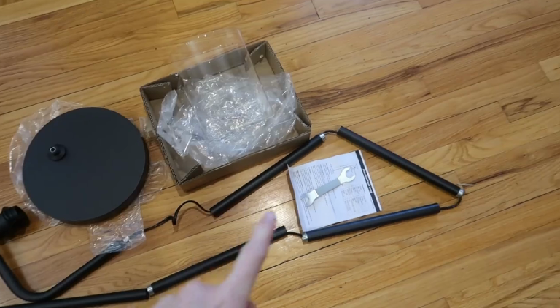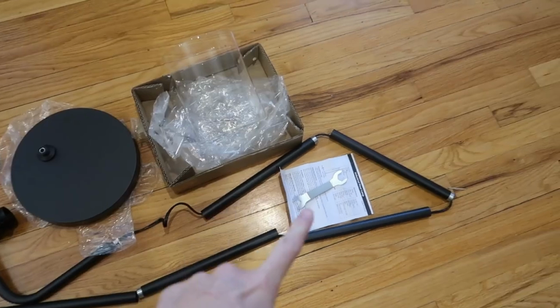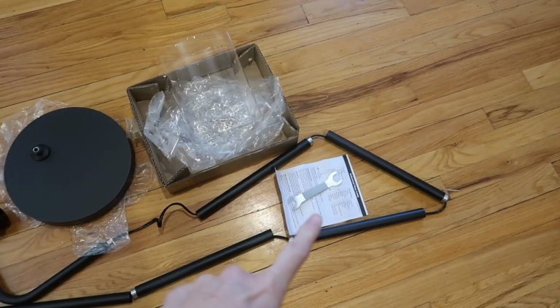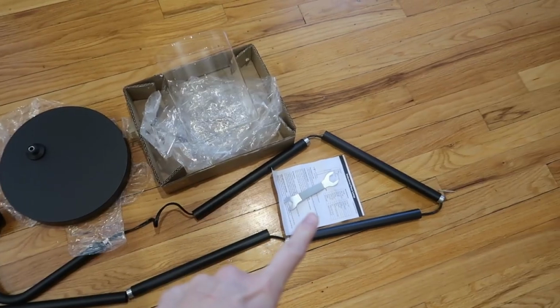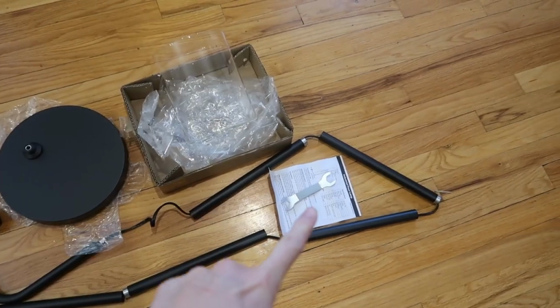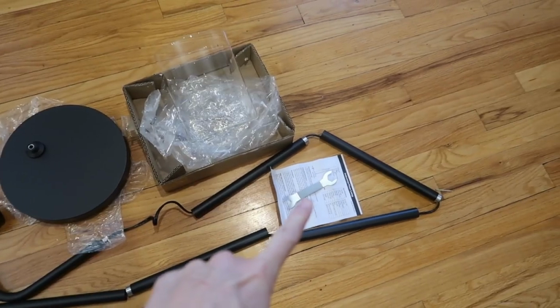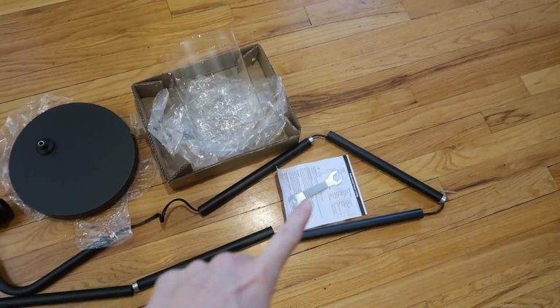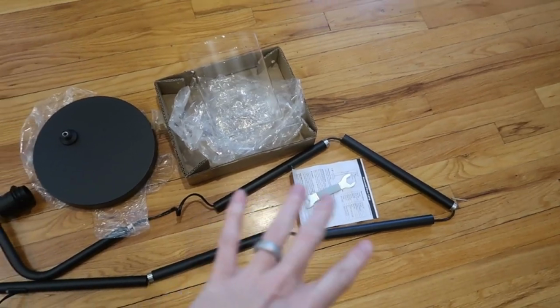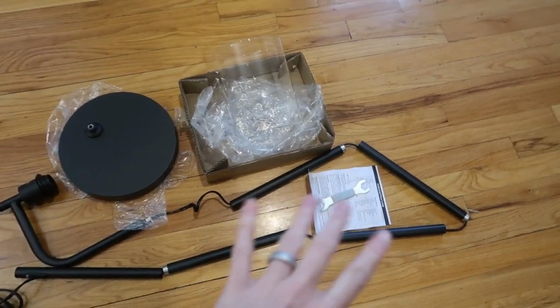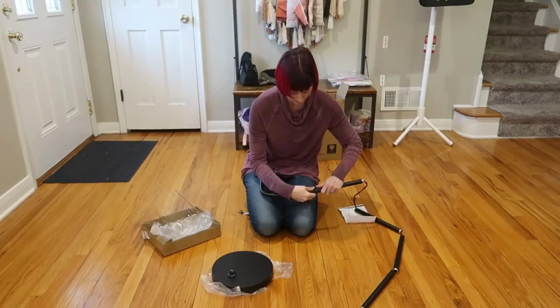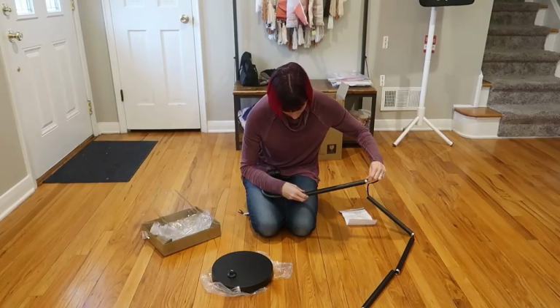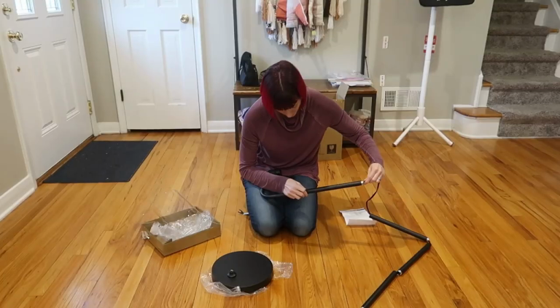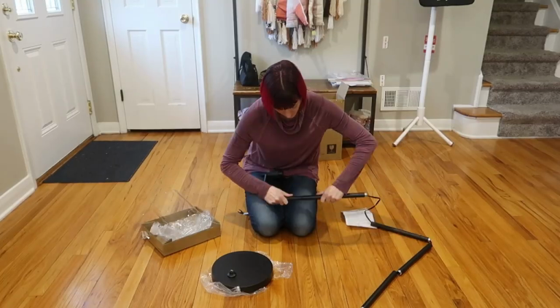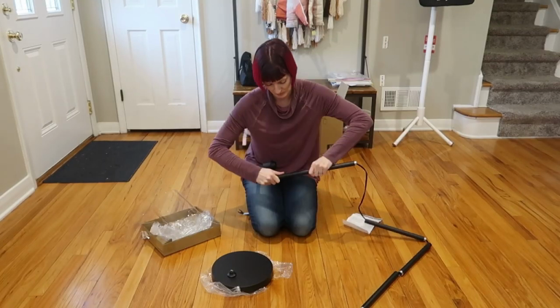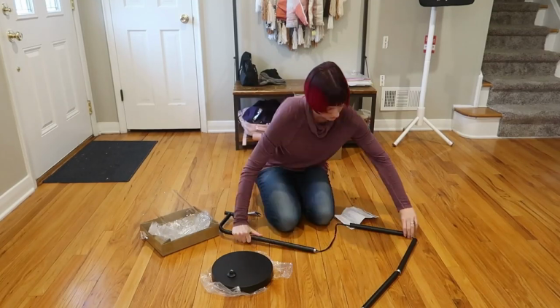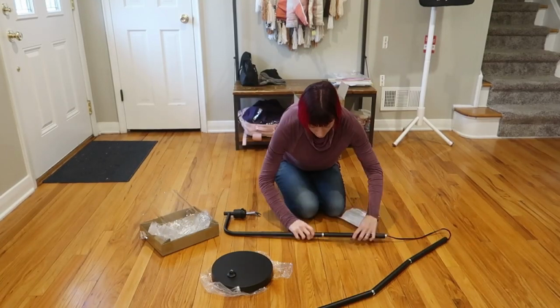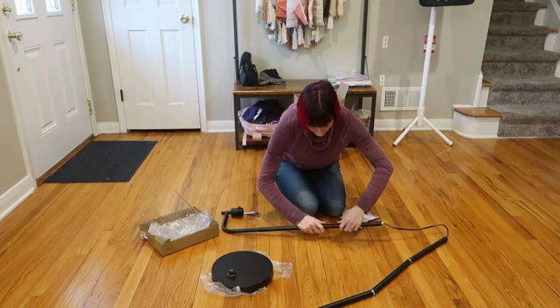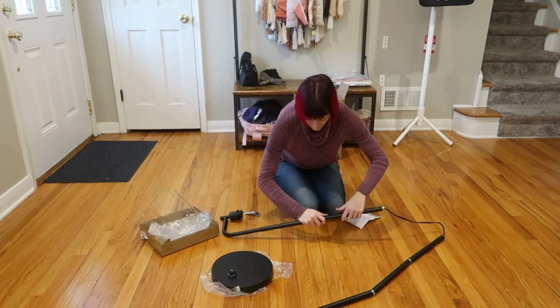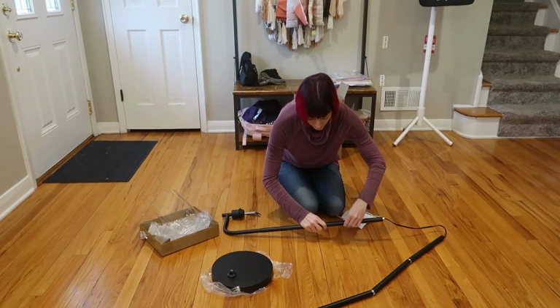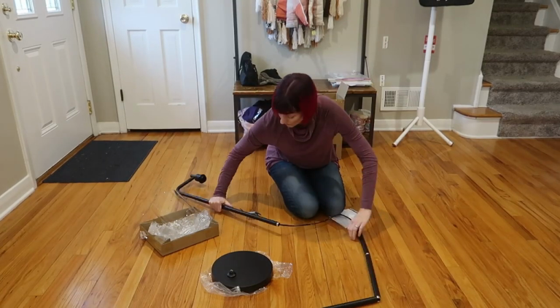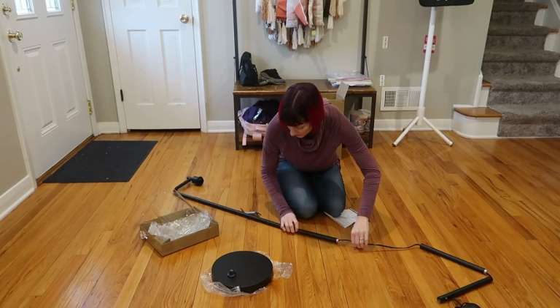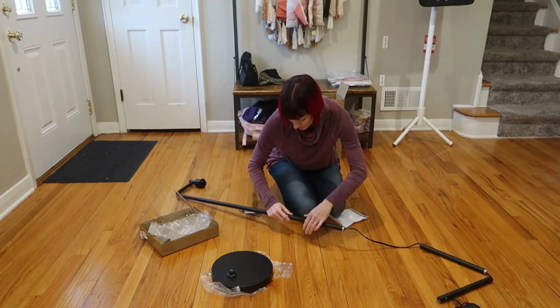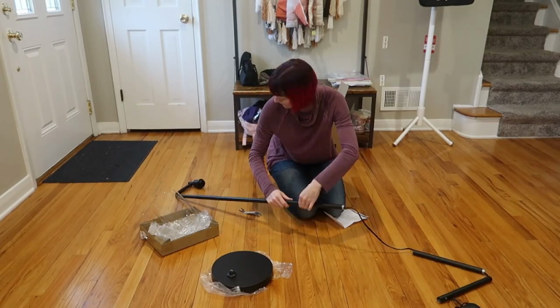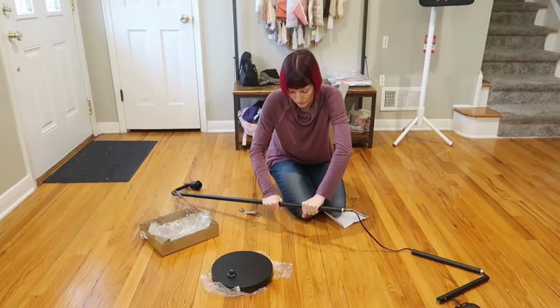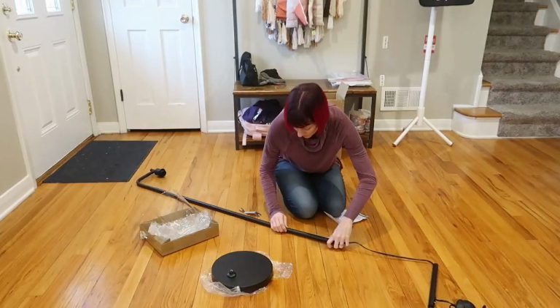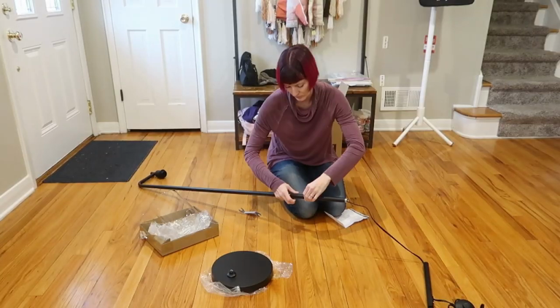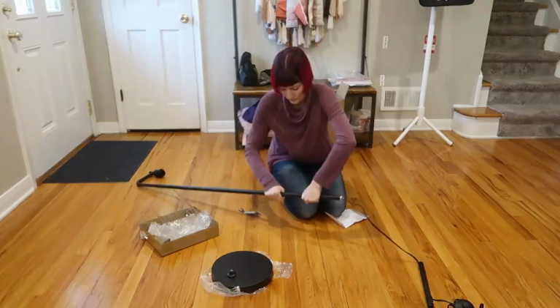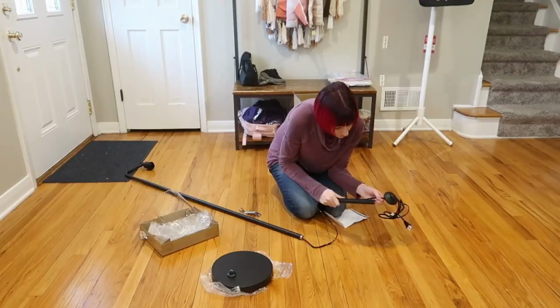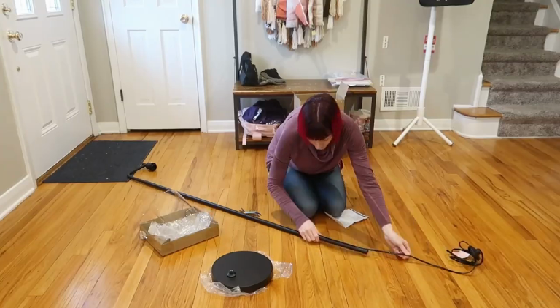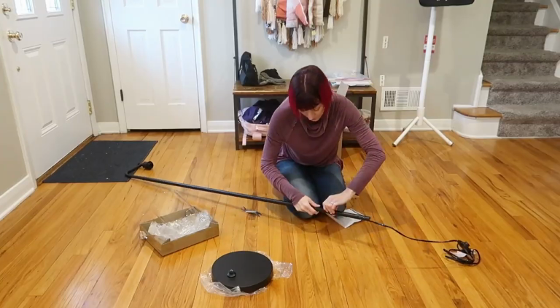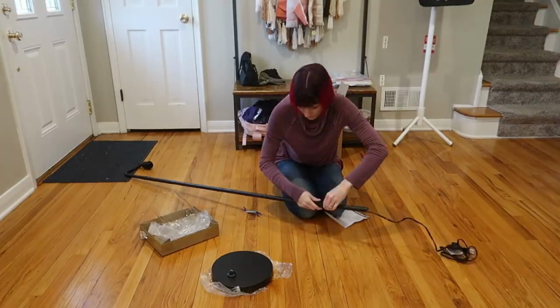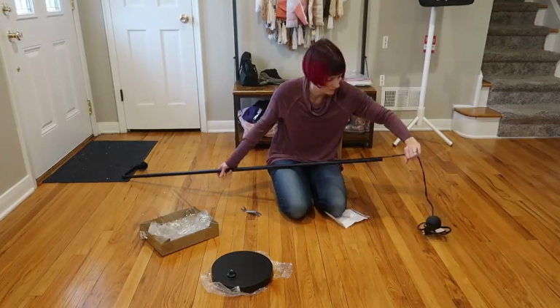There's a little instruction manual and it looks like we're just going to screw it all together and get a light bulb.